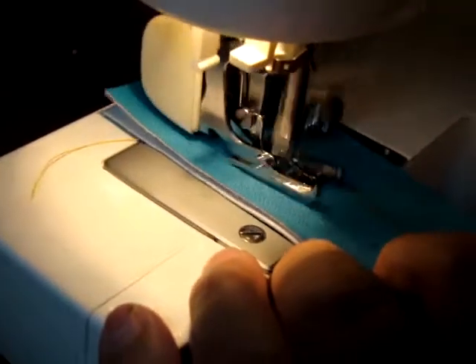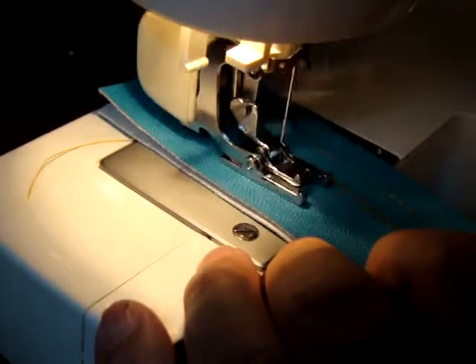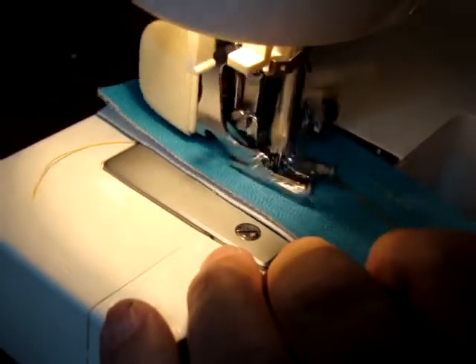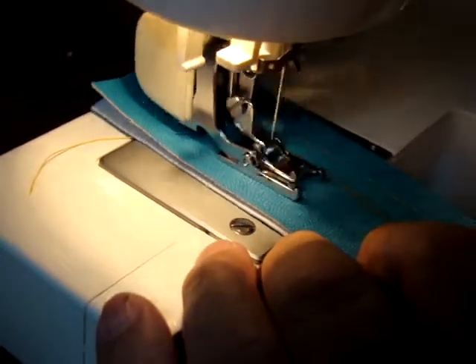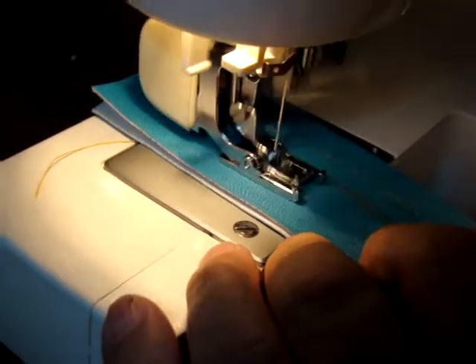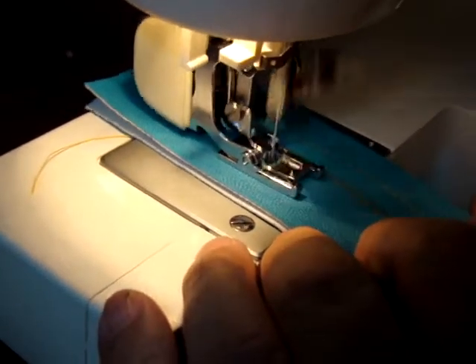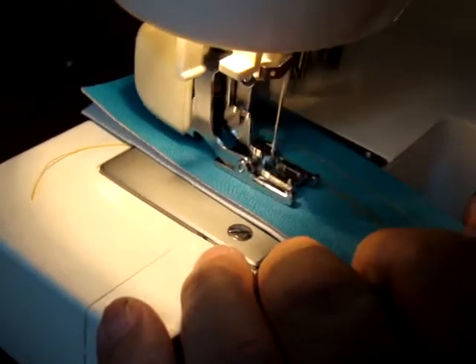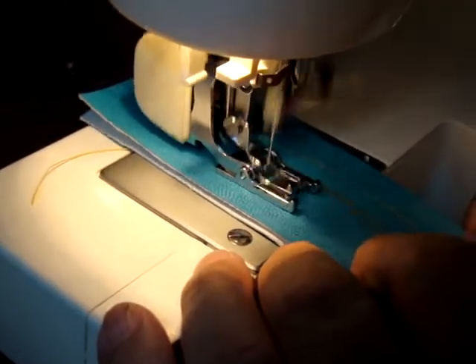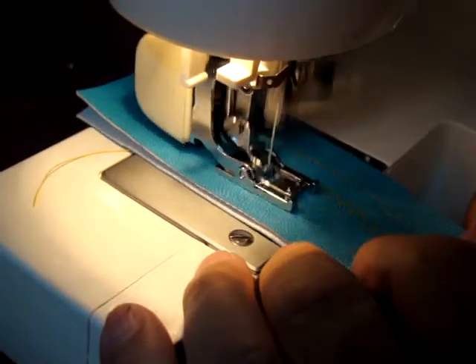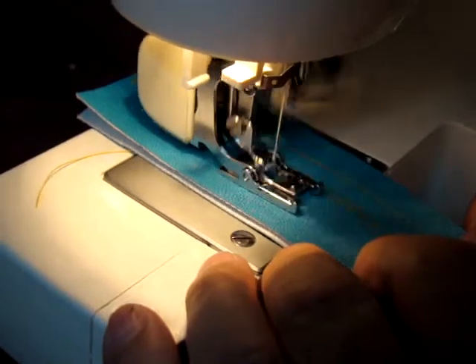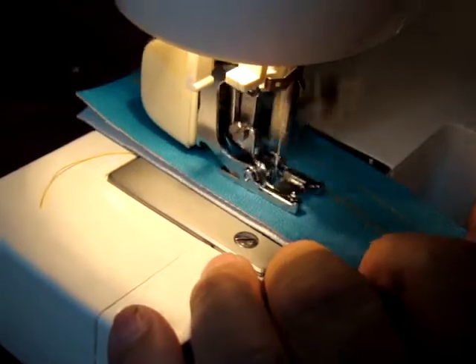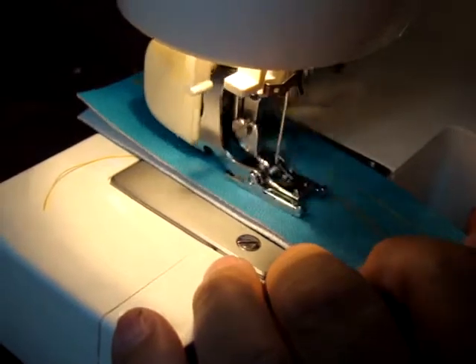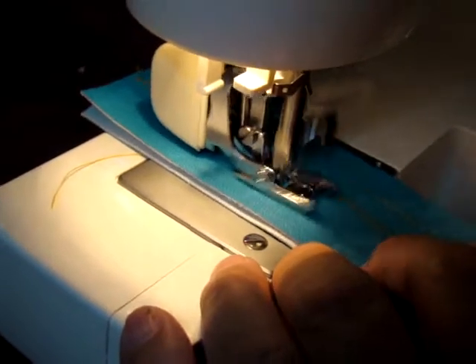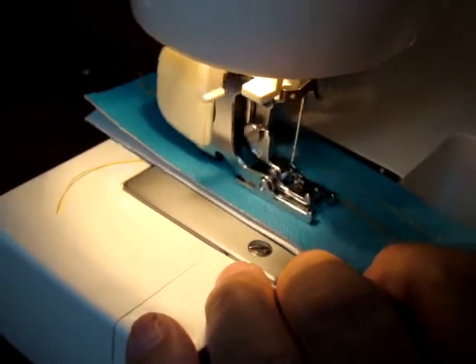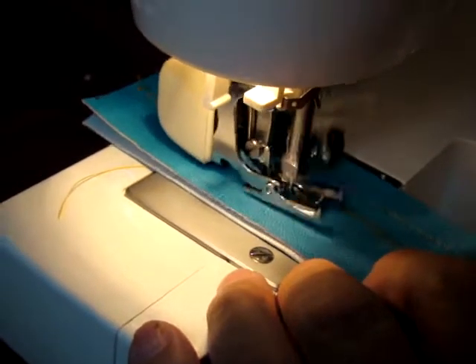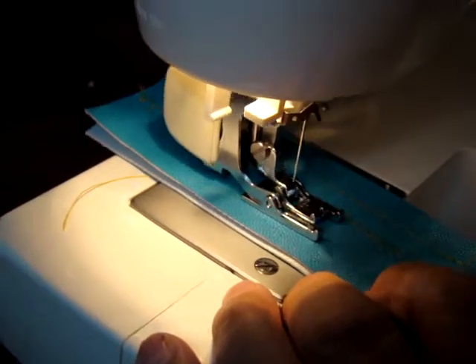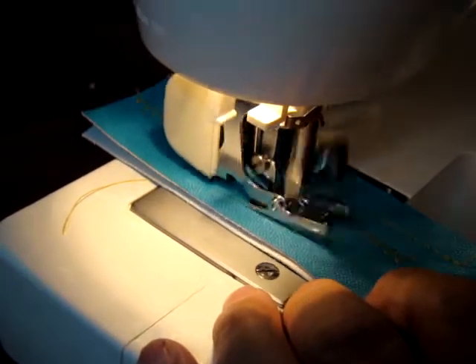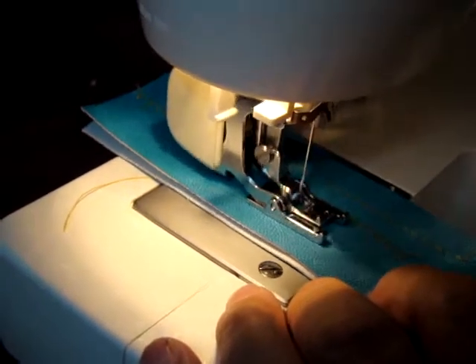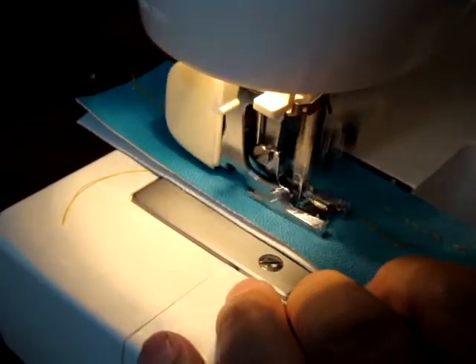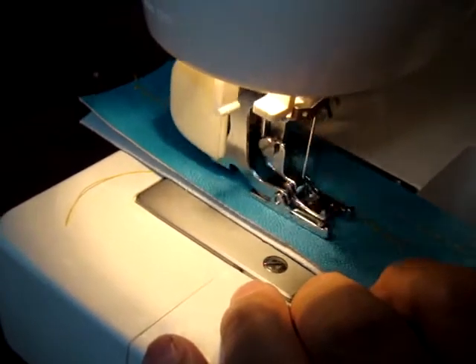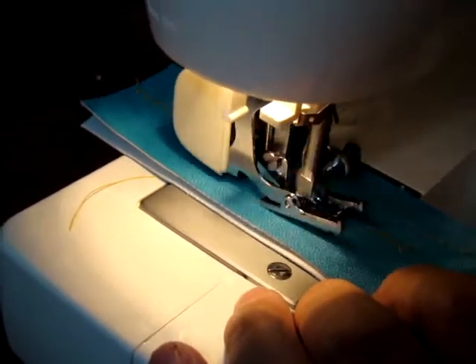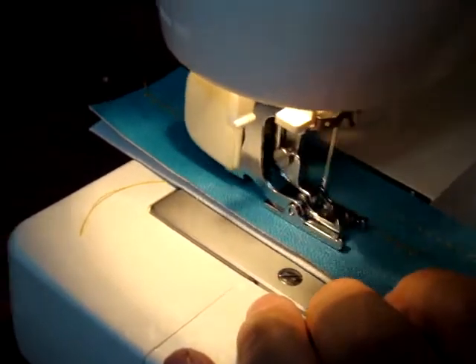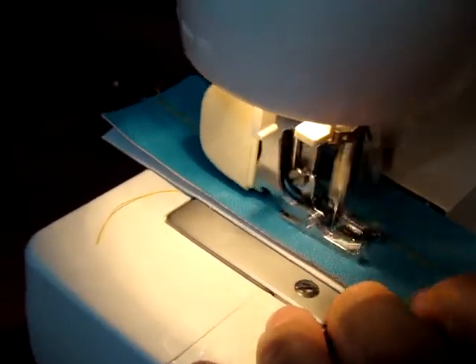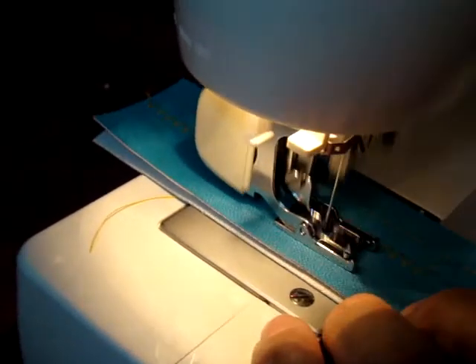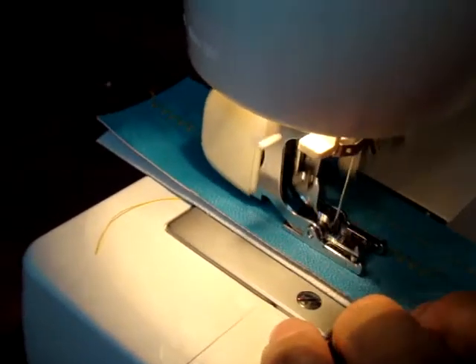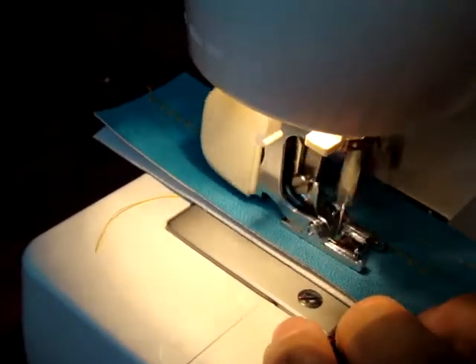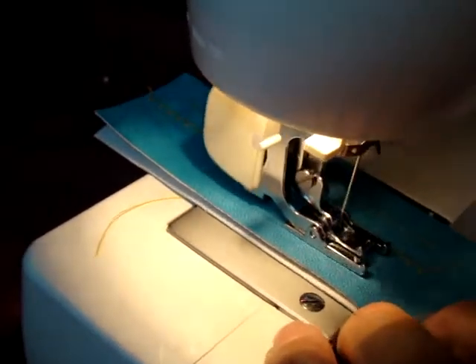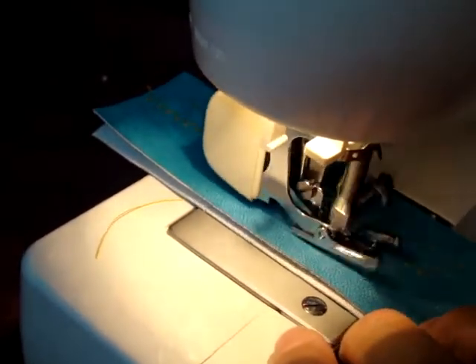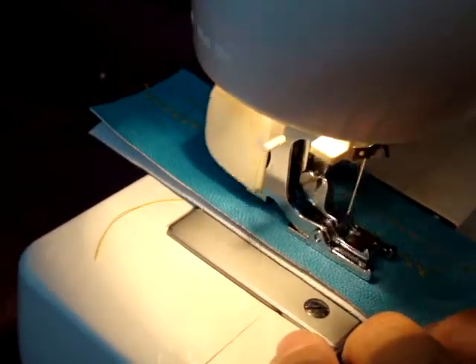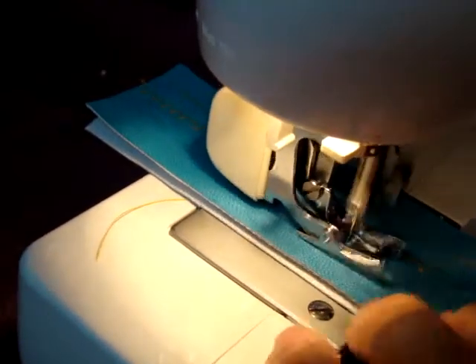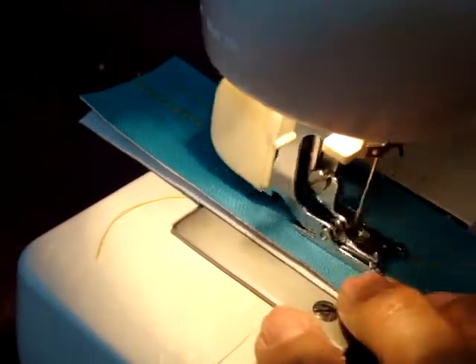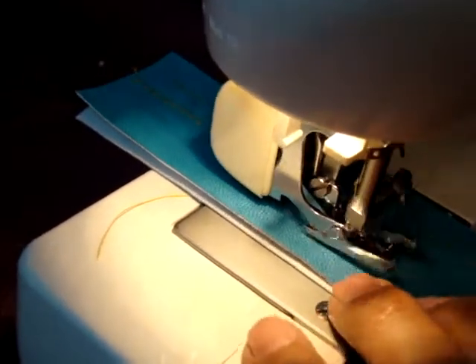That's what they call a triple stitch. And you can get it down to a finer stitch, or if you want a bigger one.